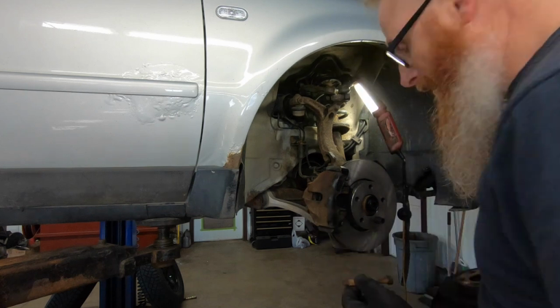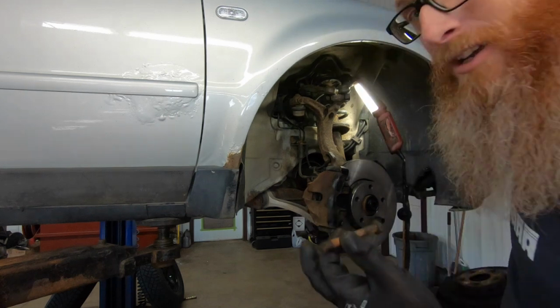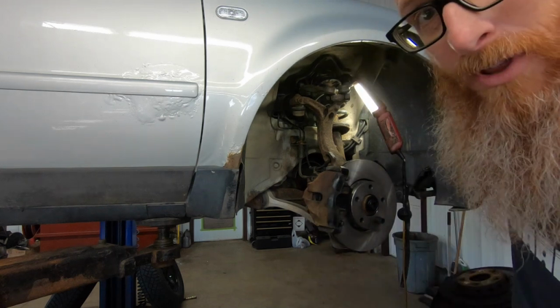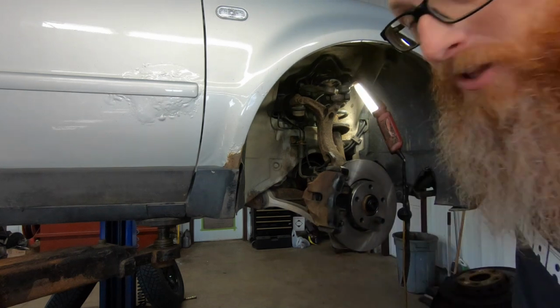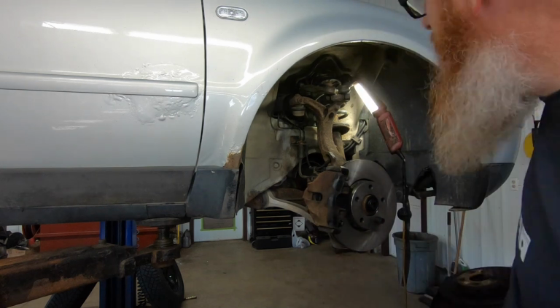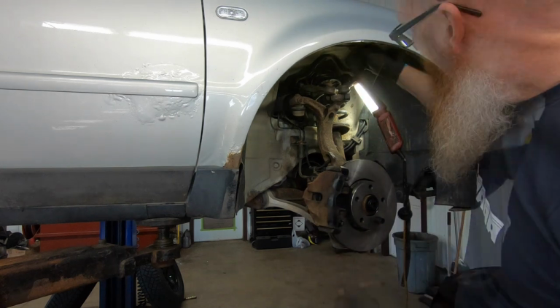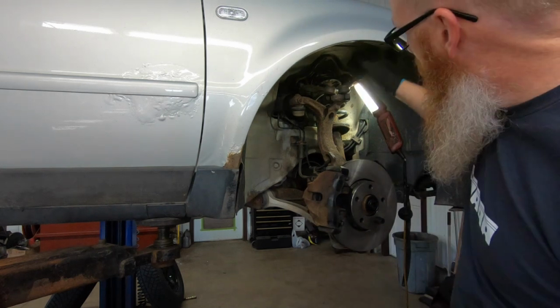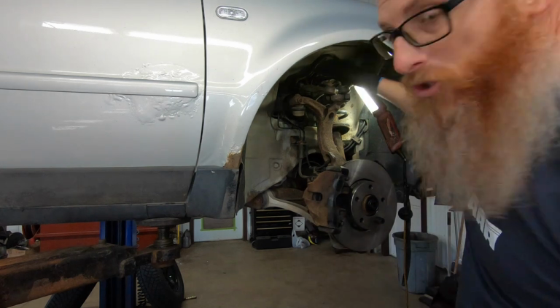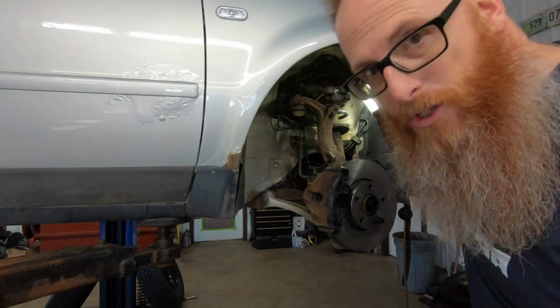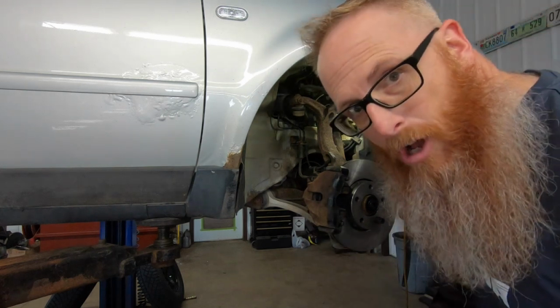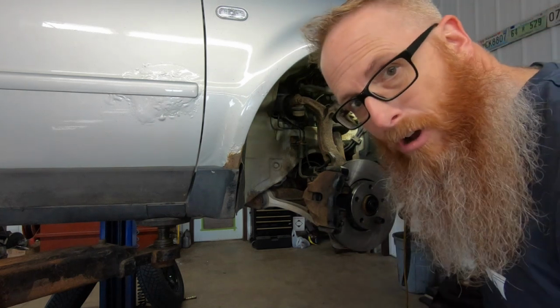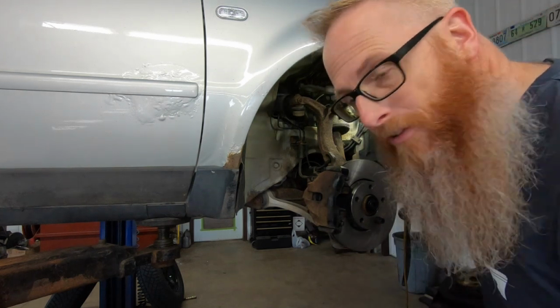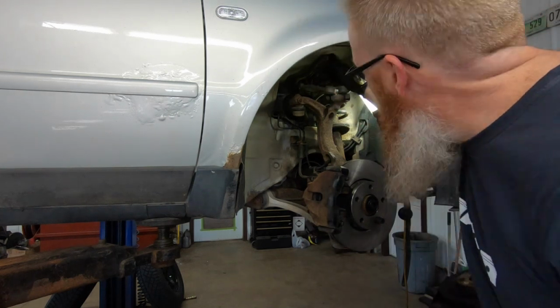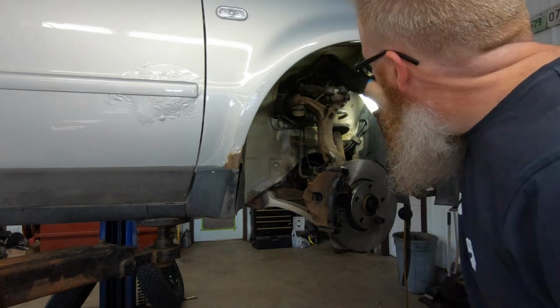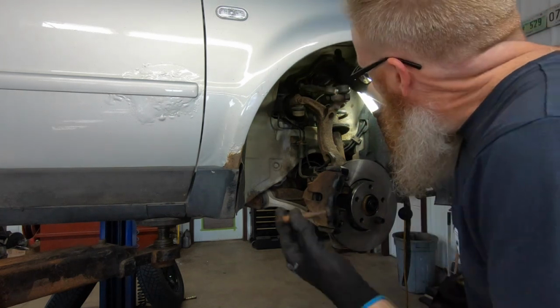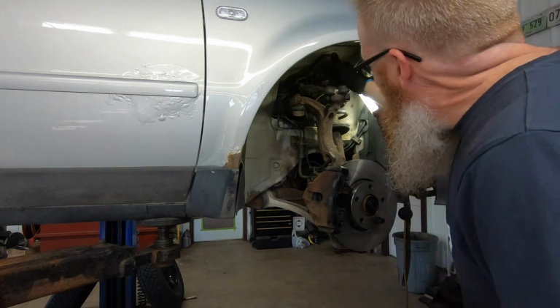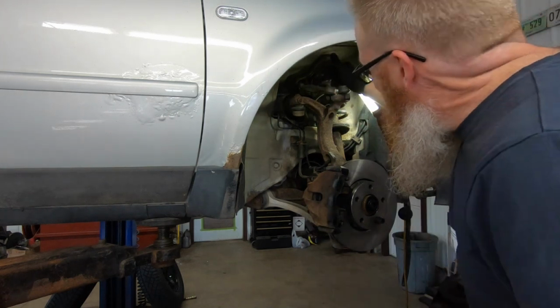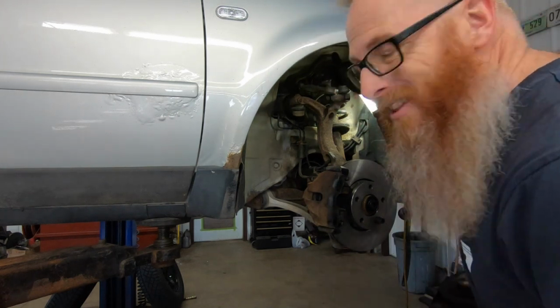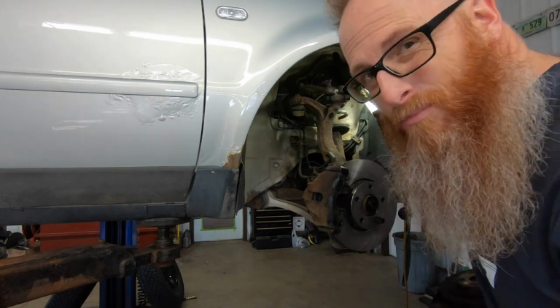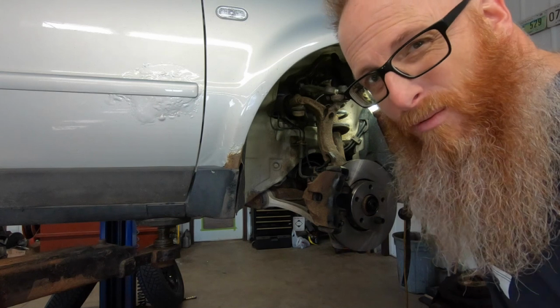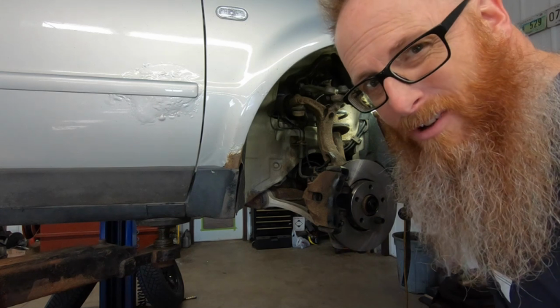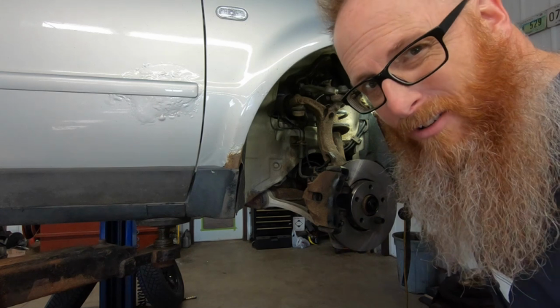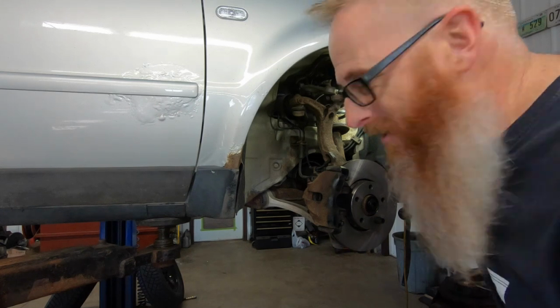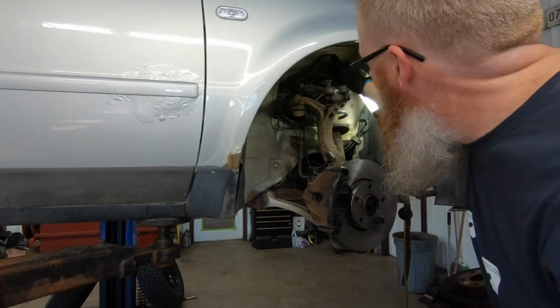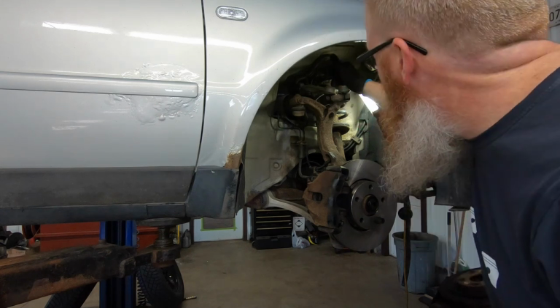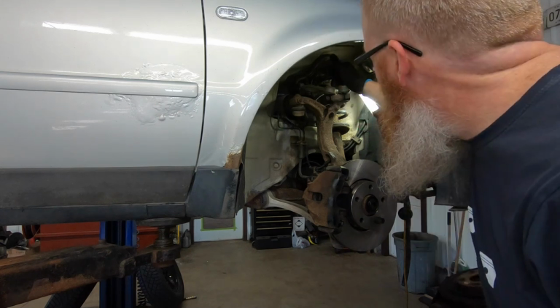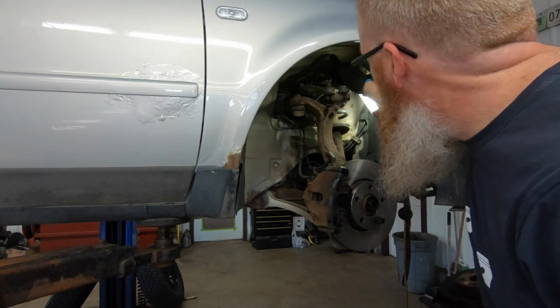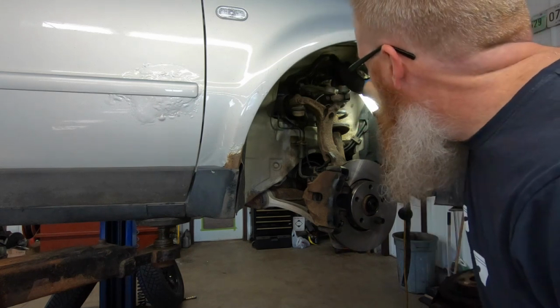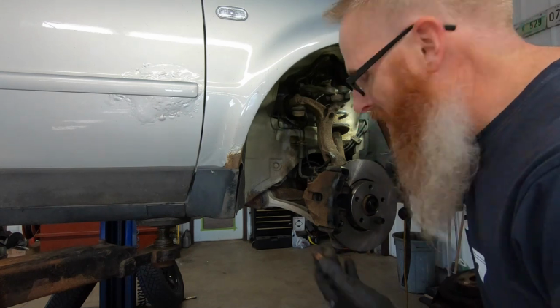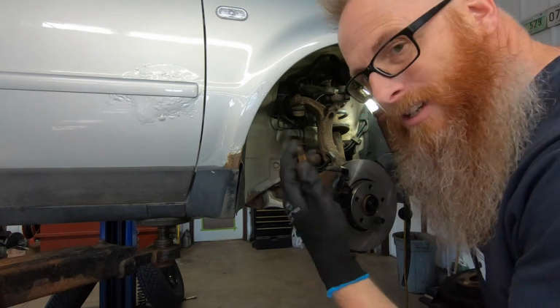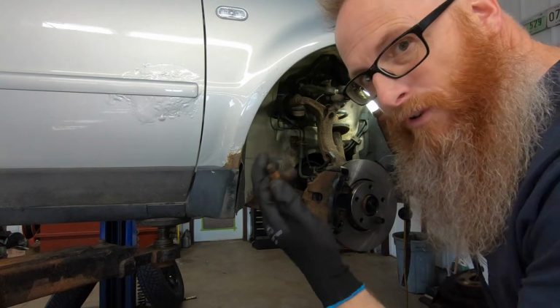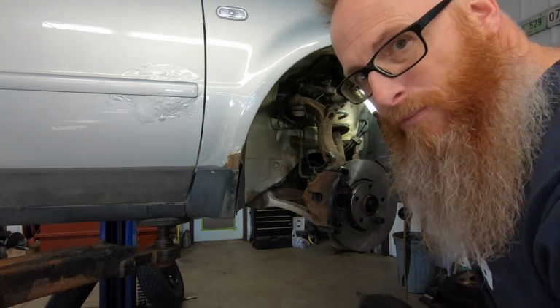We need to get that bolt put back in, because without it in there your ball joints will pop off — and that's probably not a good thing. Let's see if we can find a bolt.